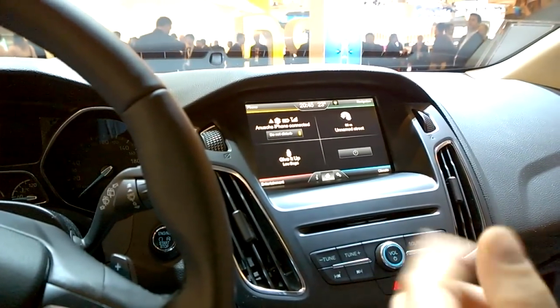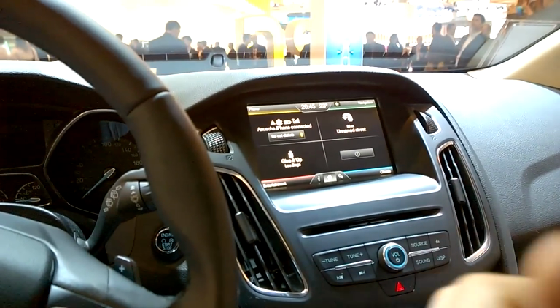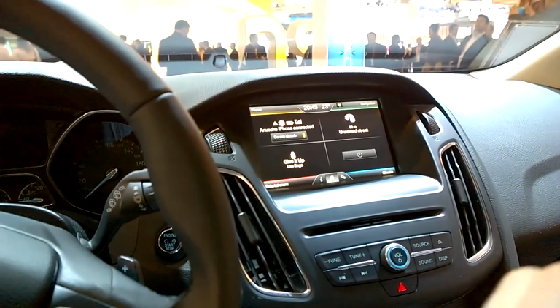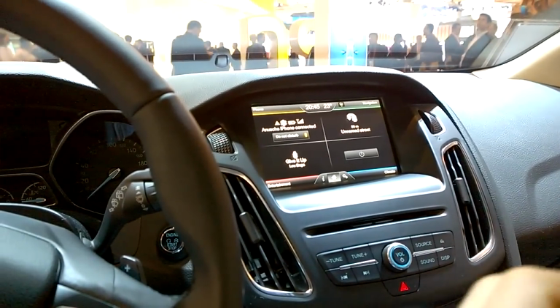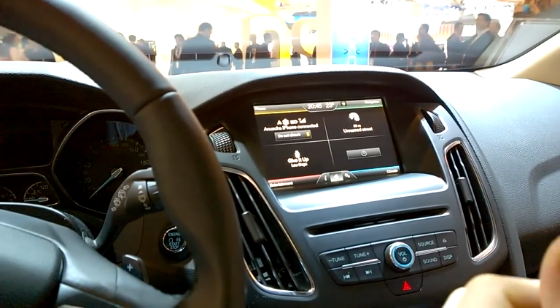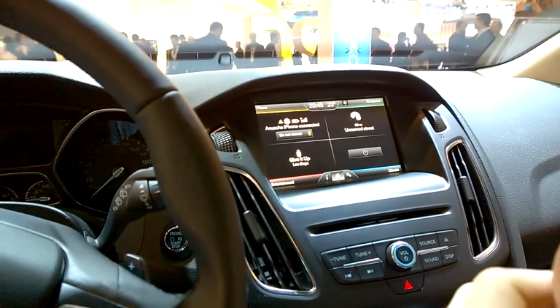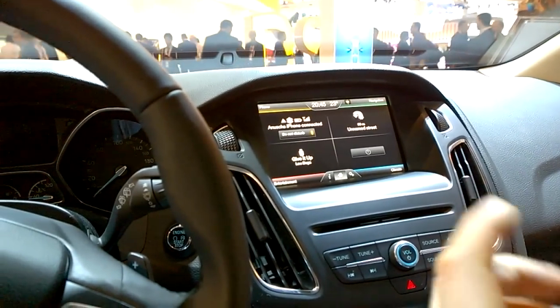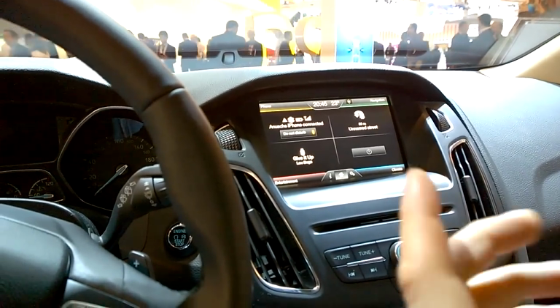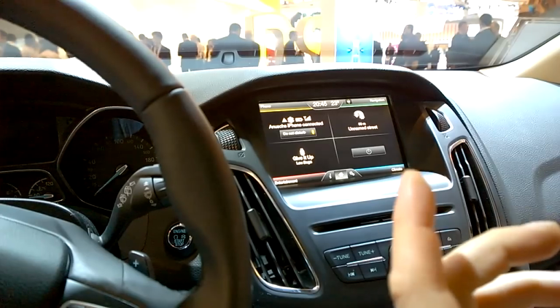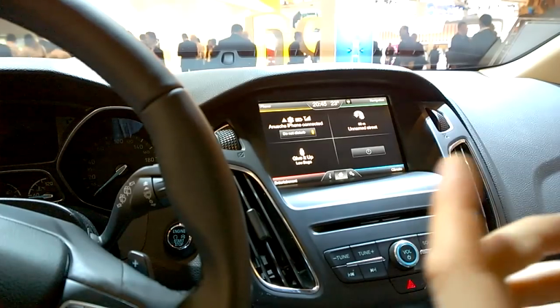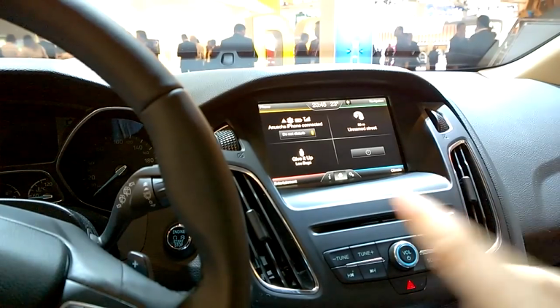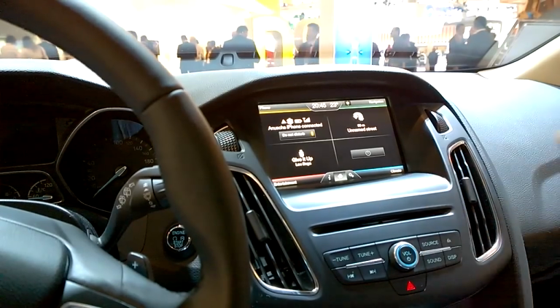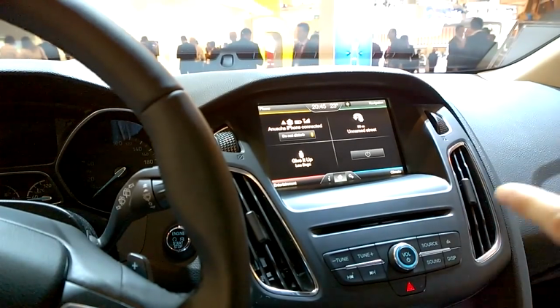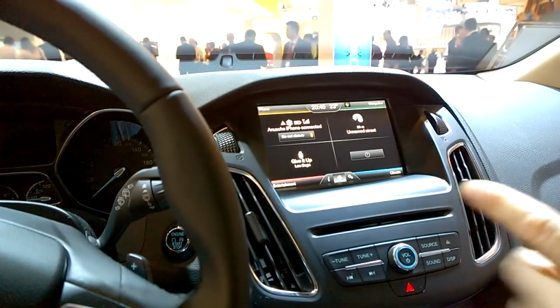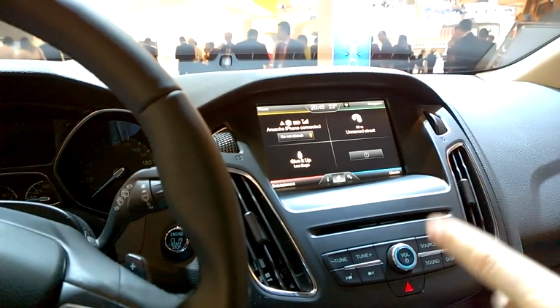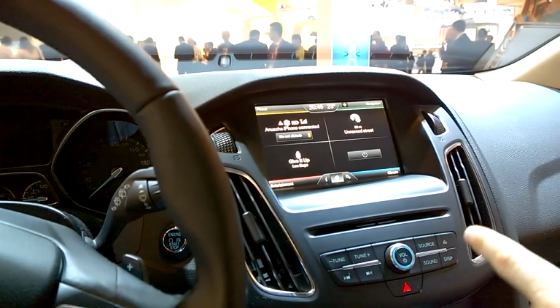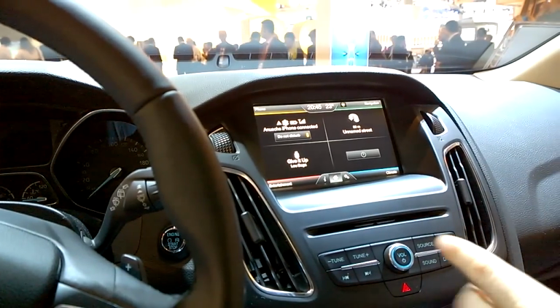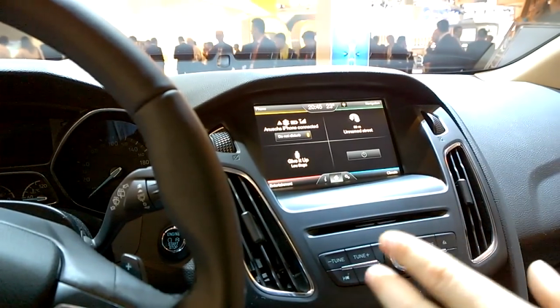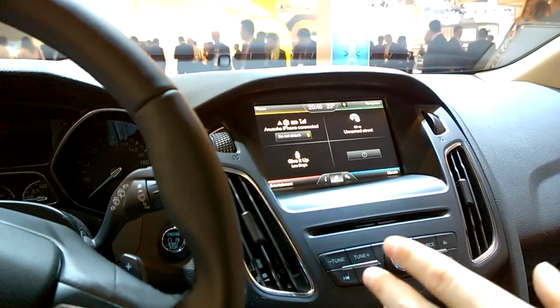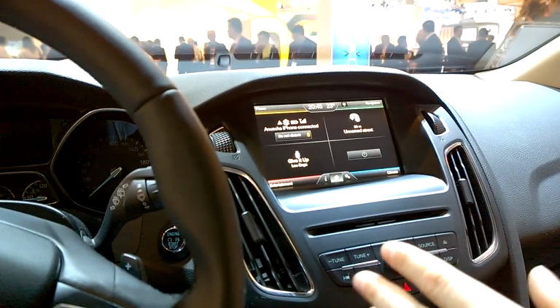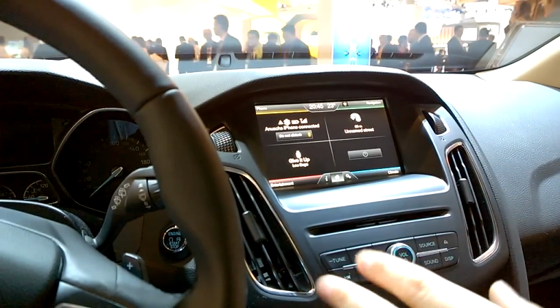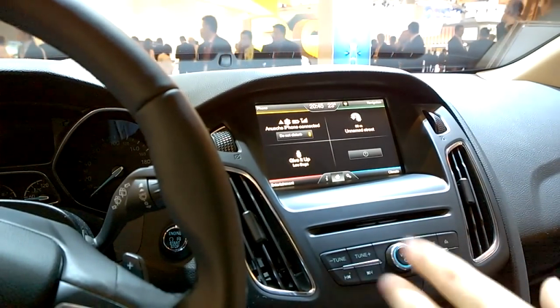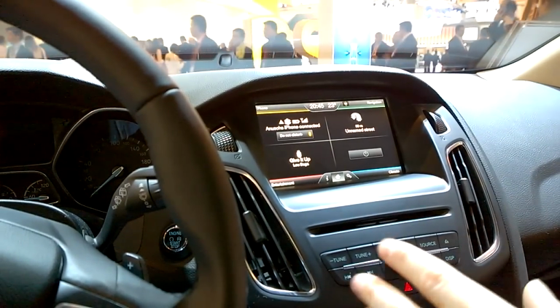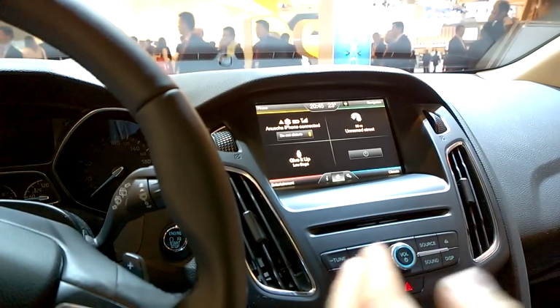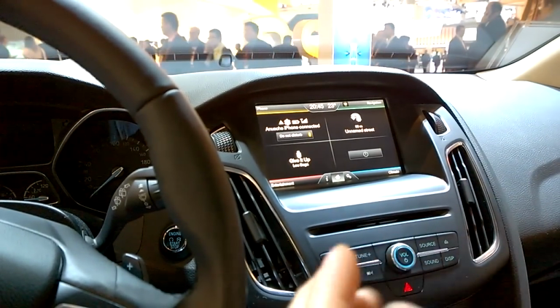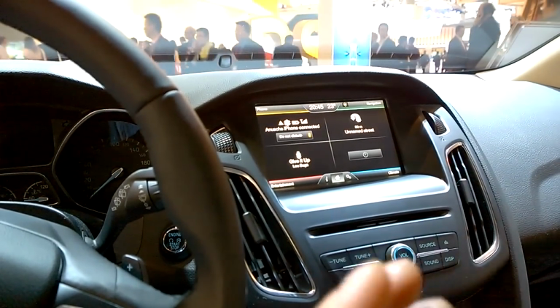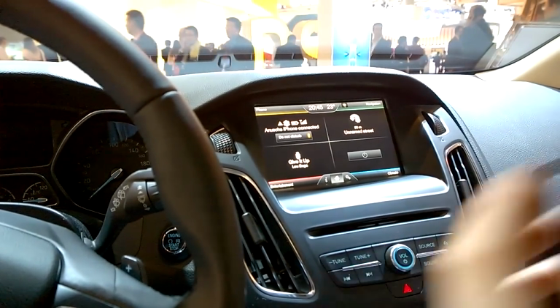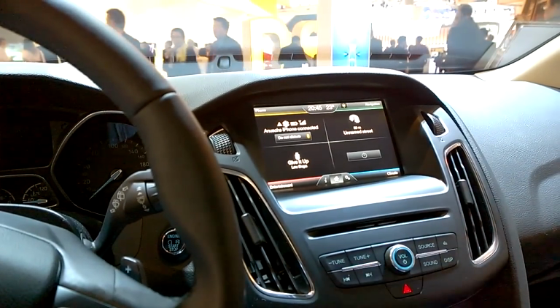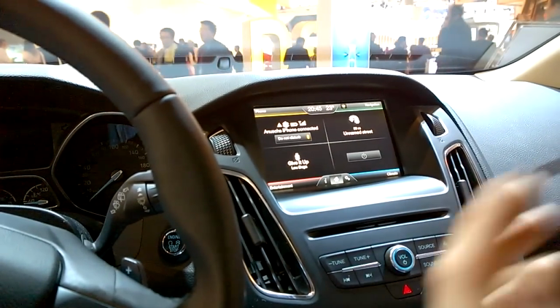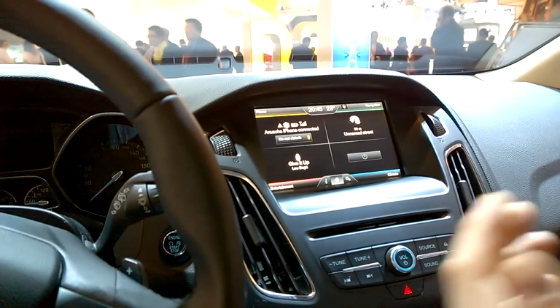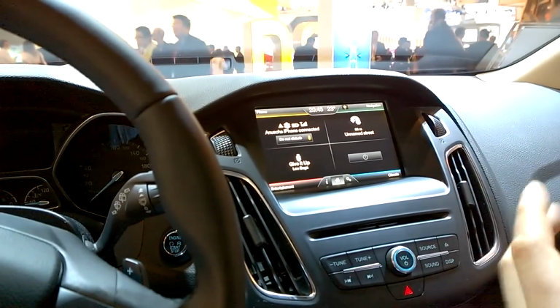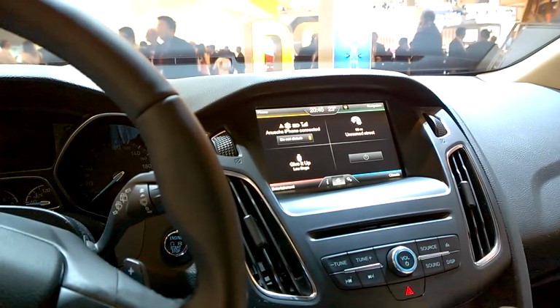You can tether your phone to it, and then it has a Wi-Fi hotspot so it can distribute to the passengers.